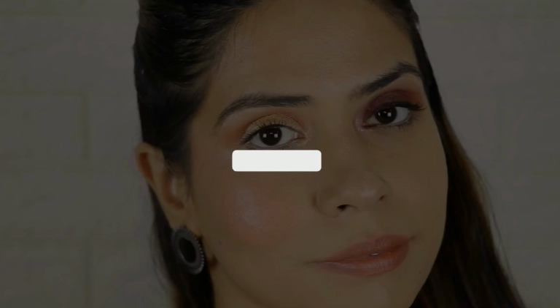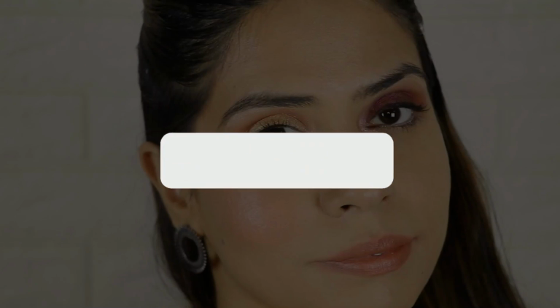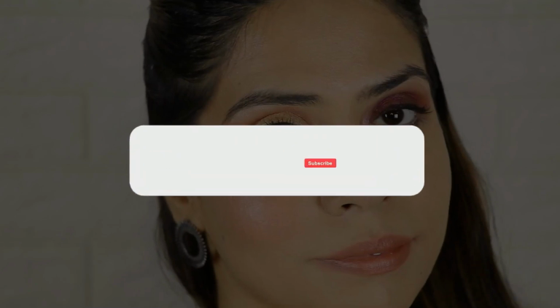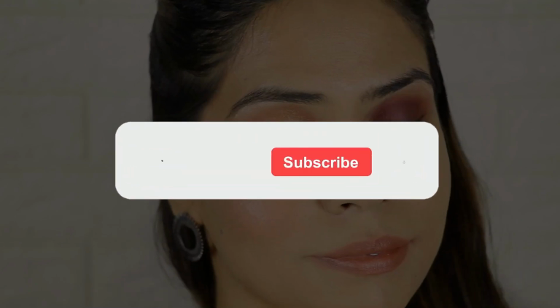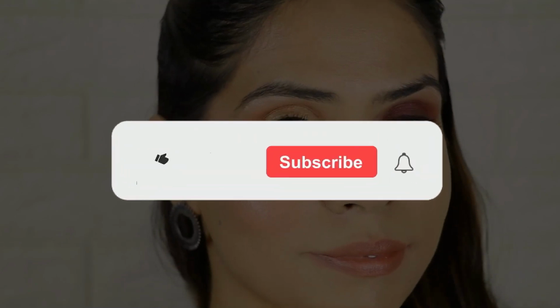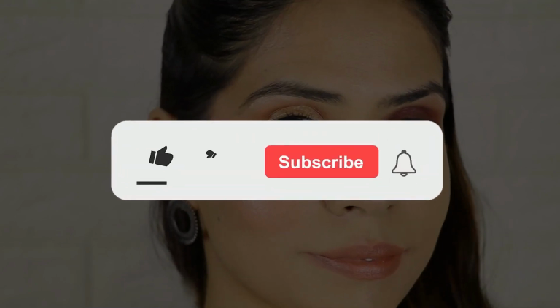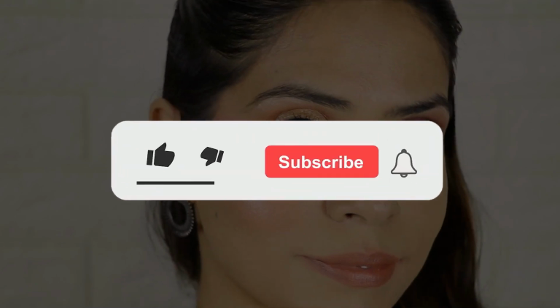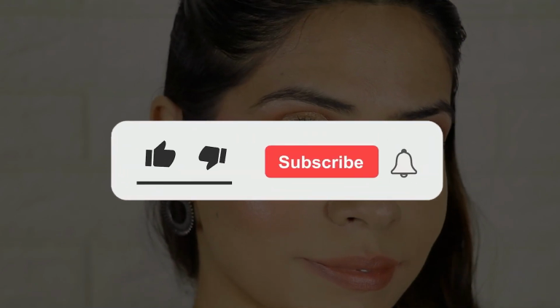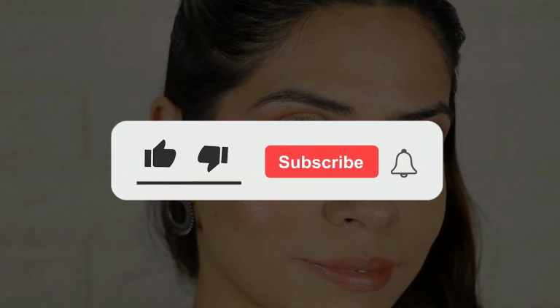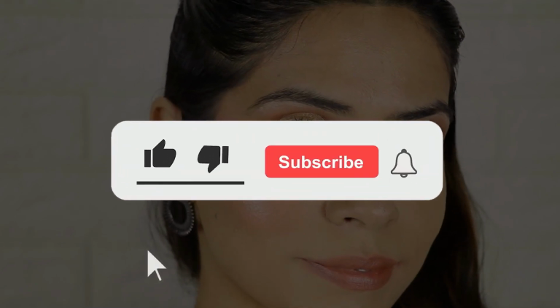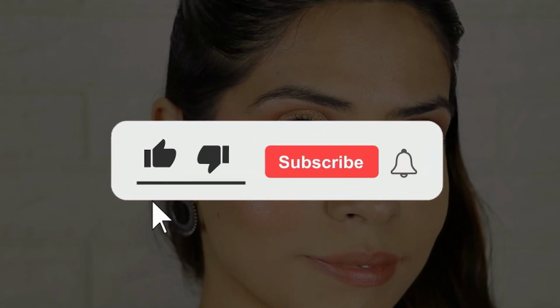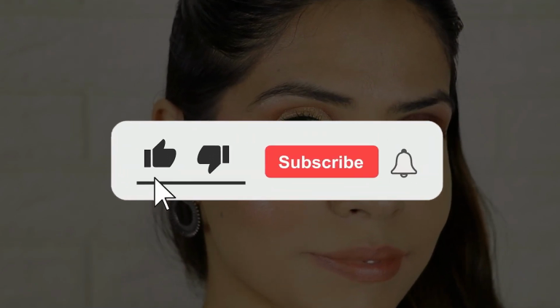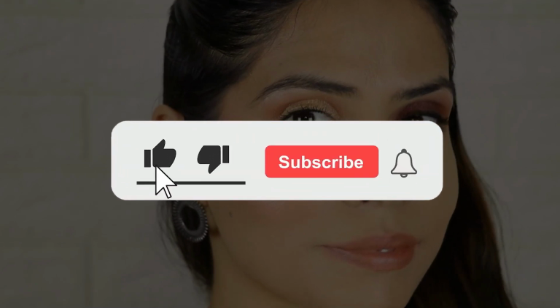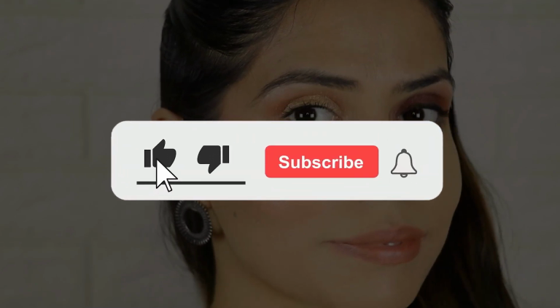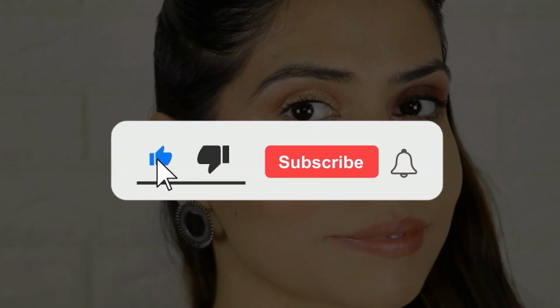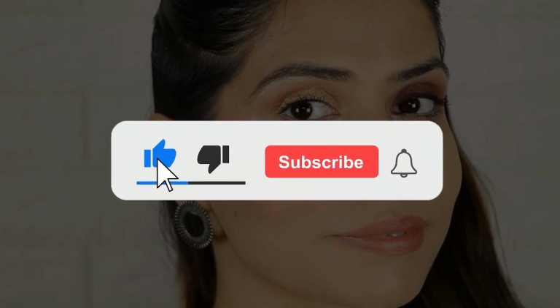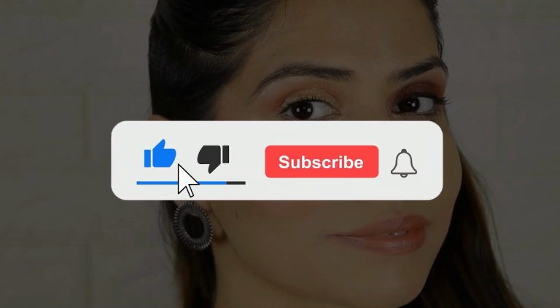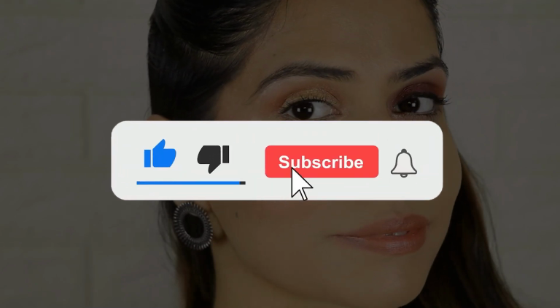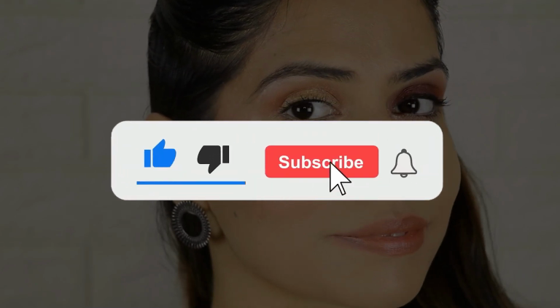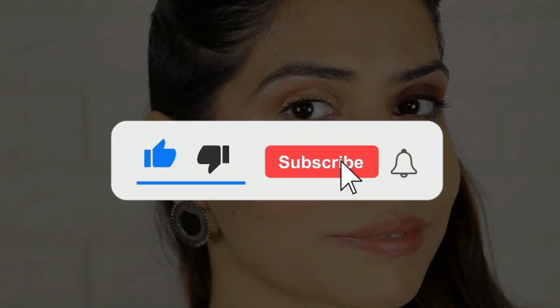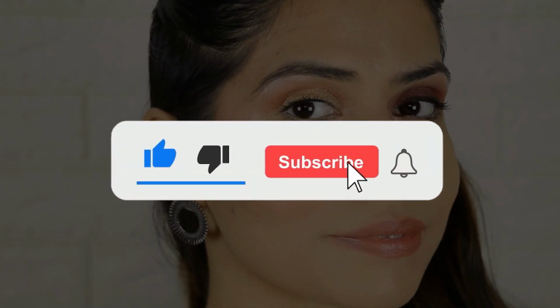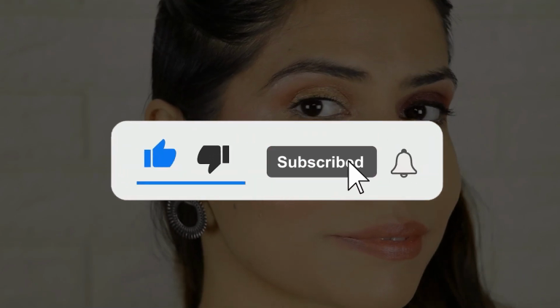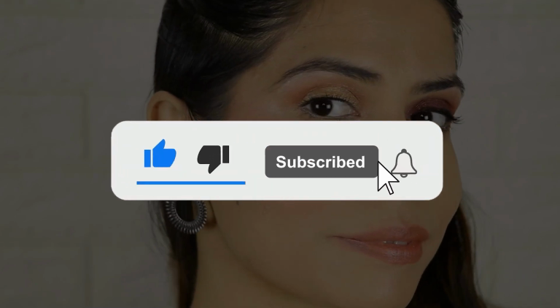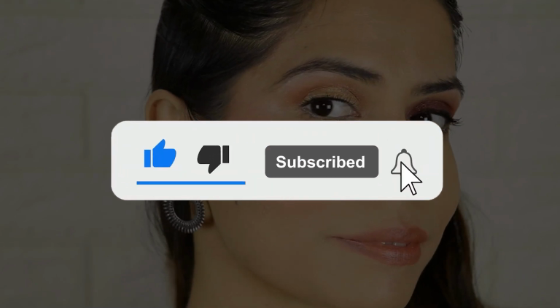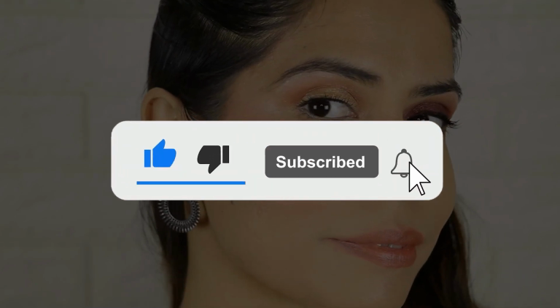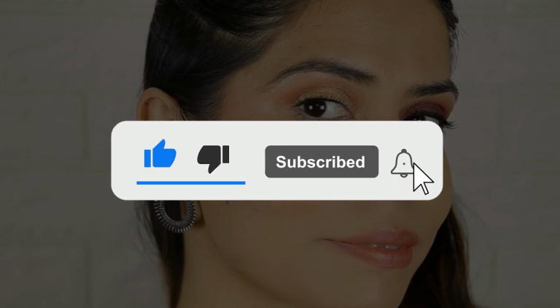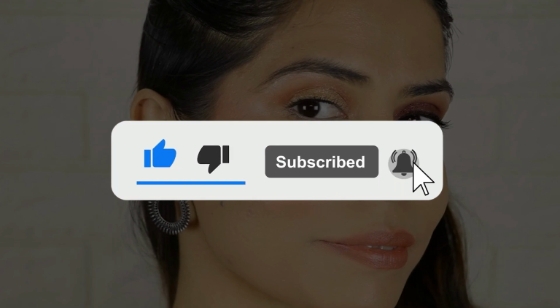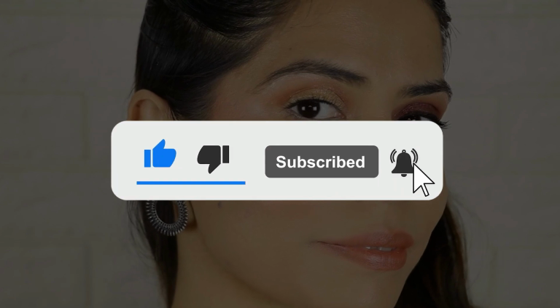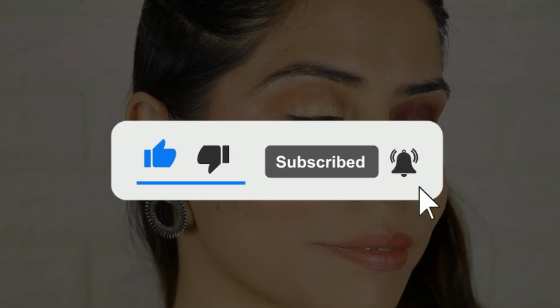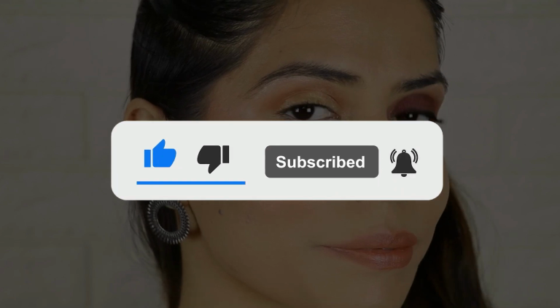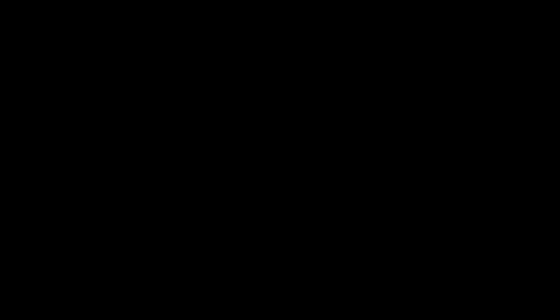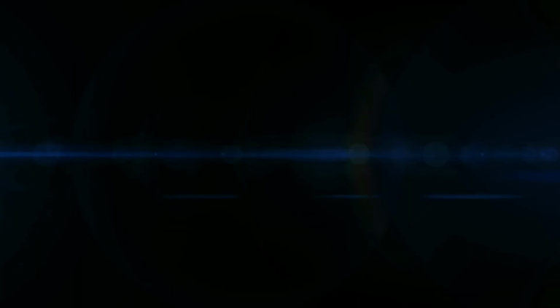That was all for today, guys. Try these hacks and tell me in the comments how you feel about them. I'll see you guys really soon. Bye bye.